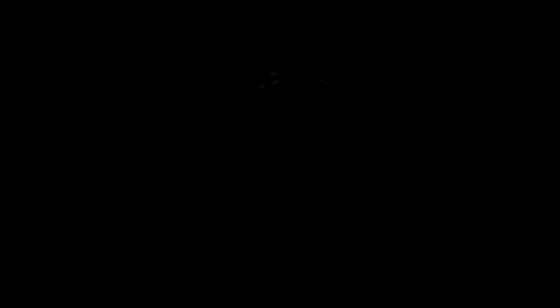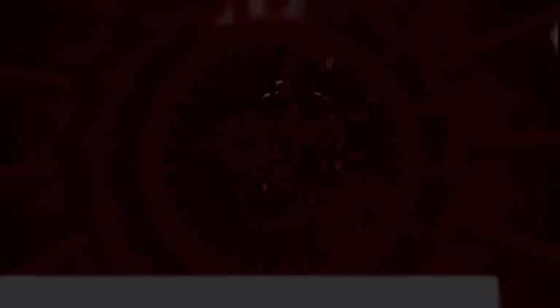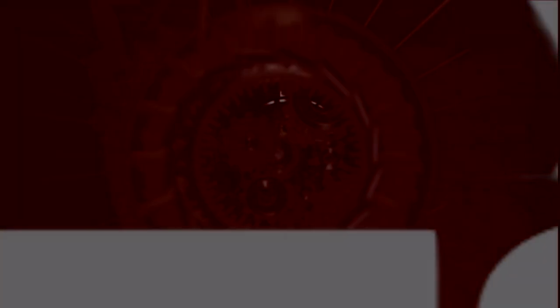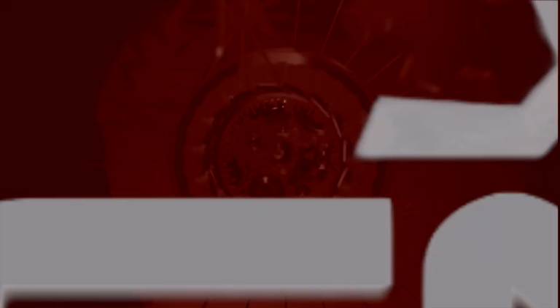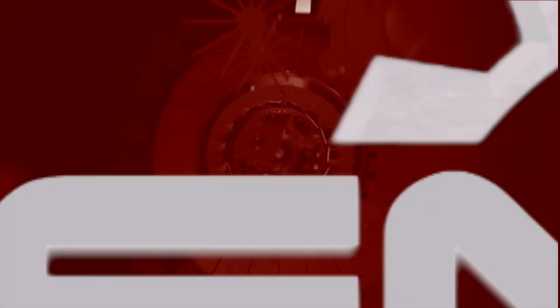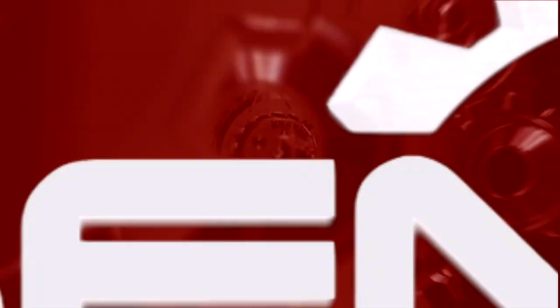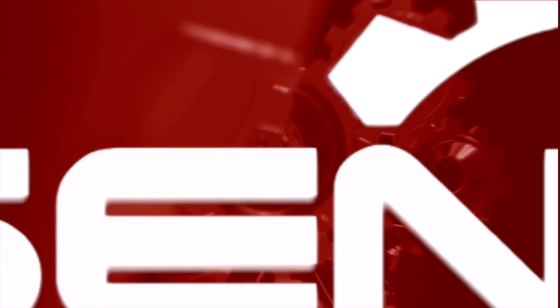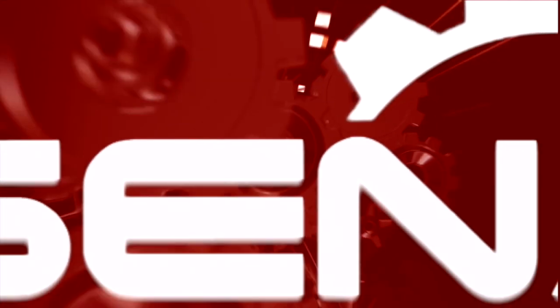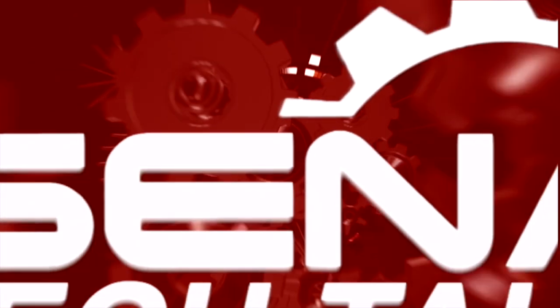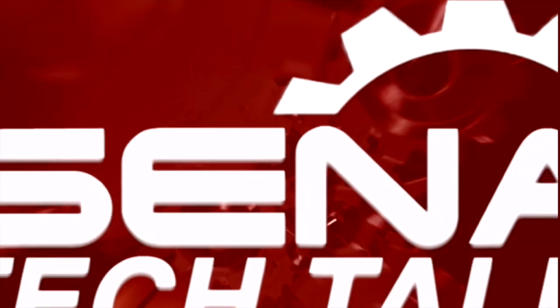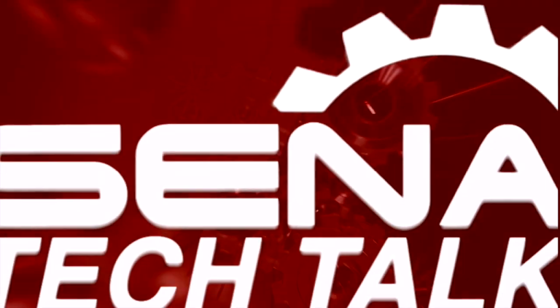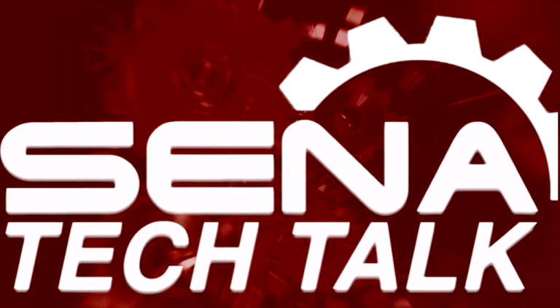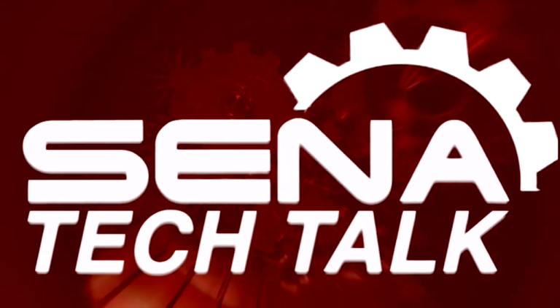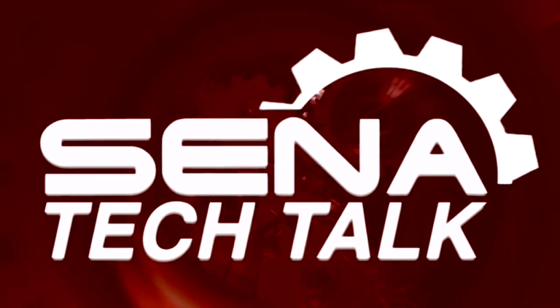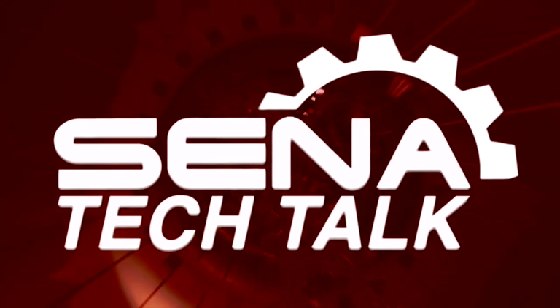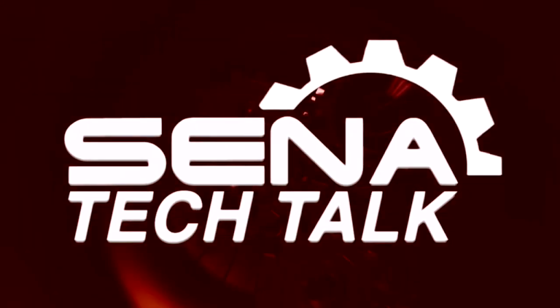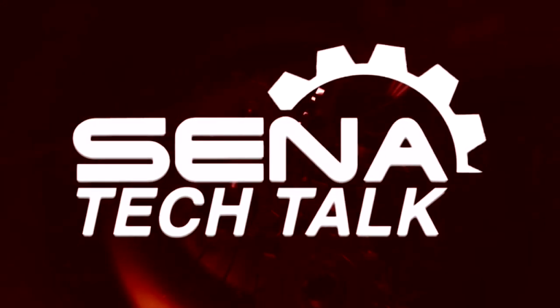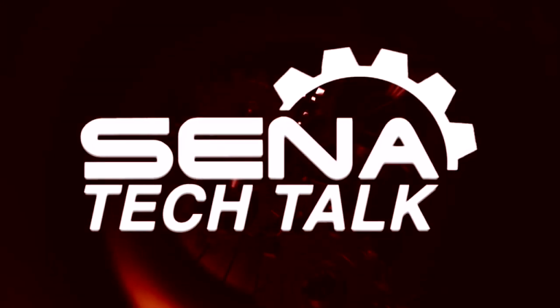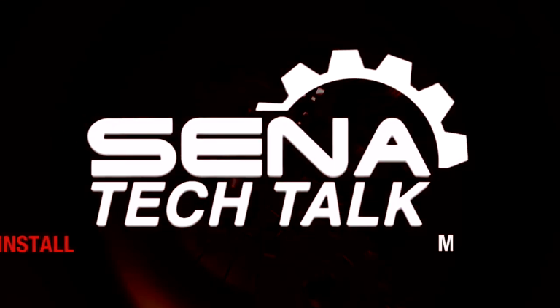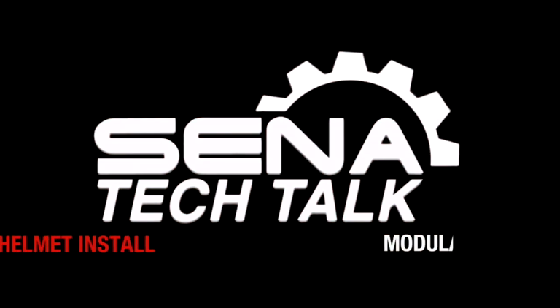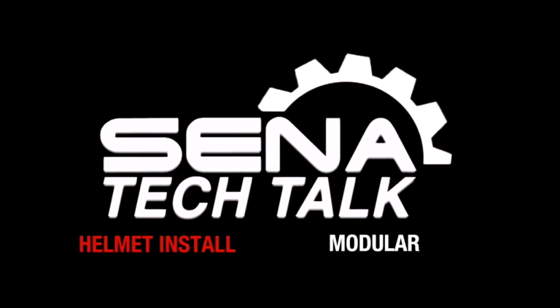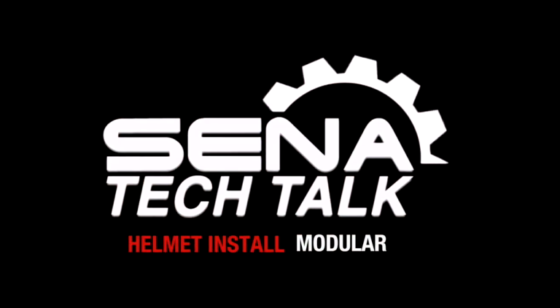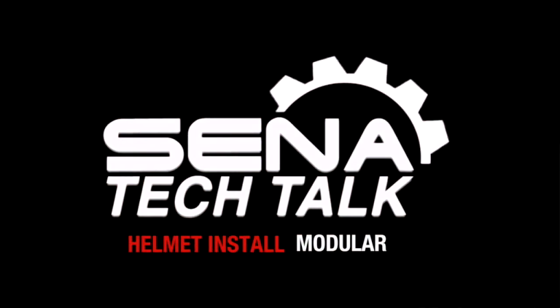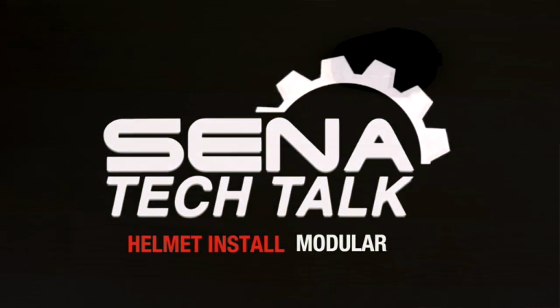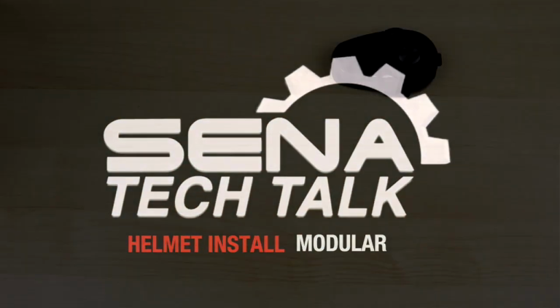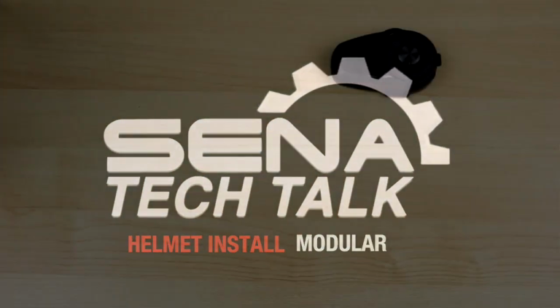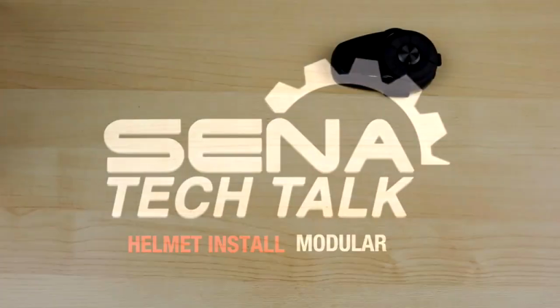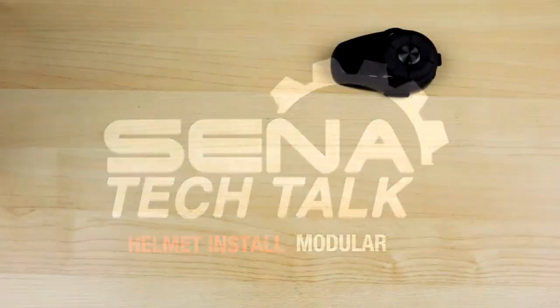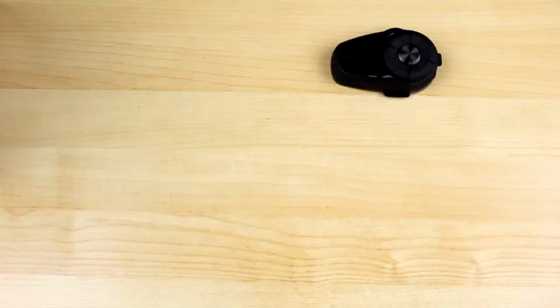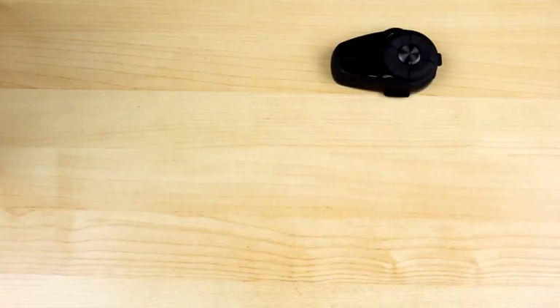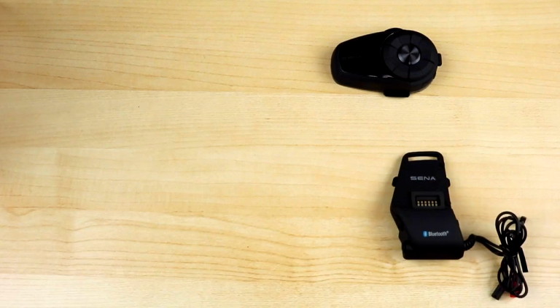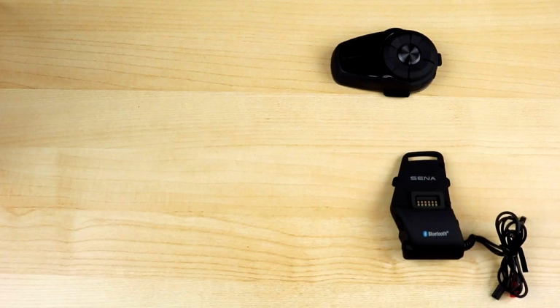Your headset is paired. Installing the Senna into a helmet.